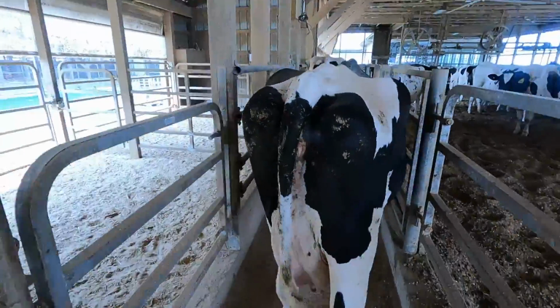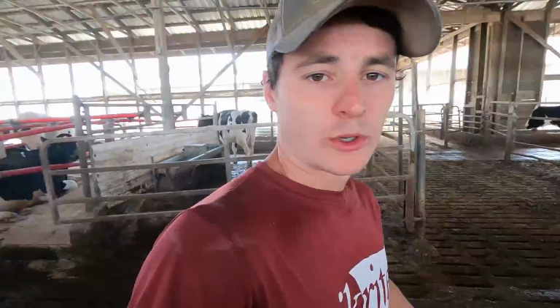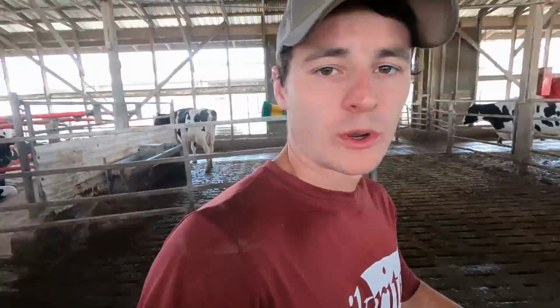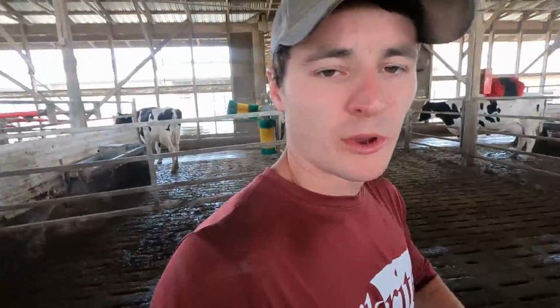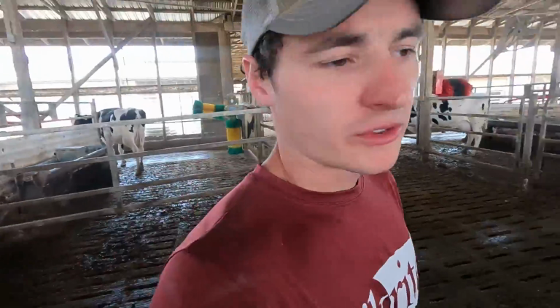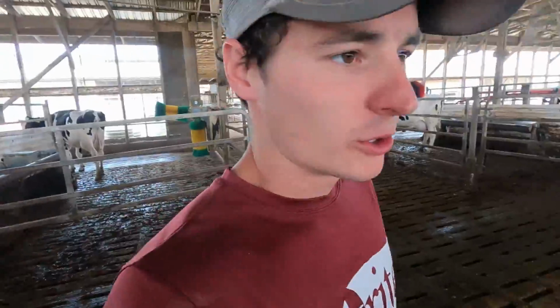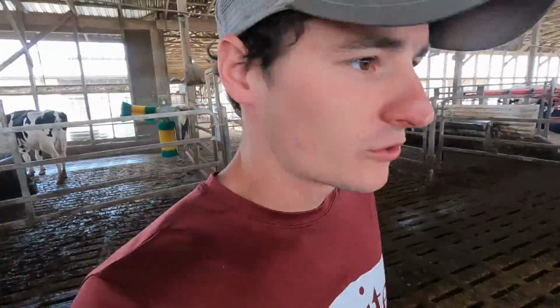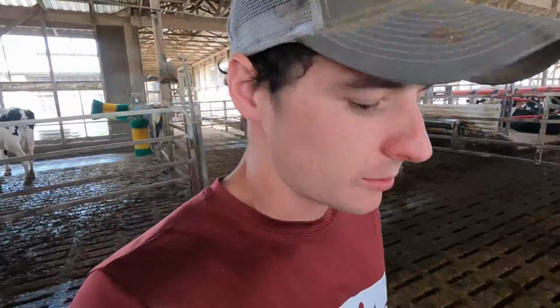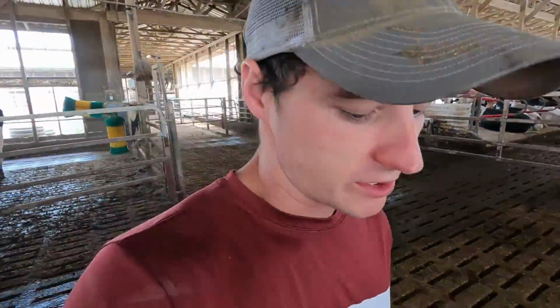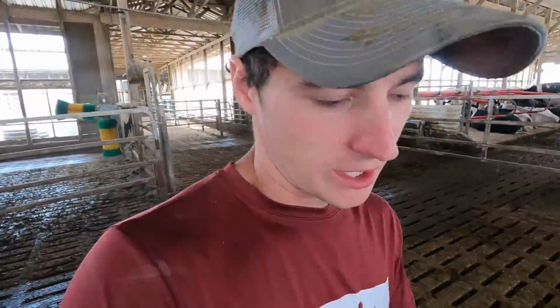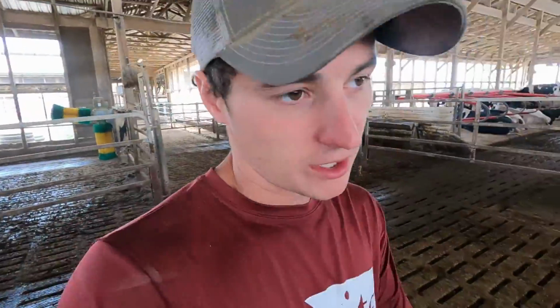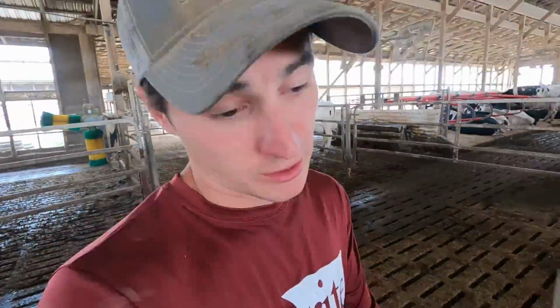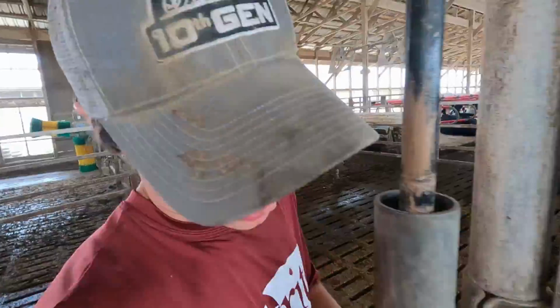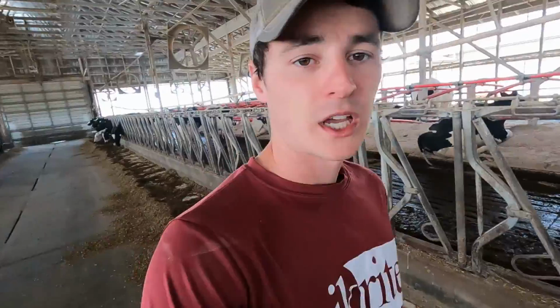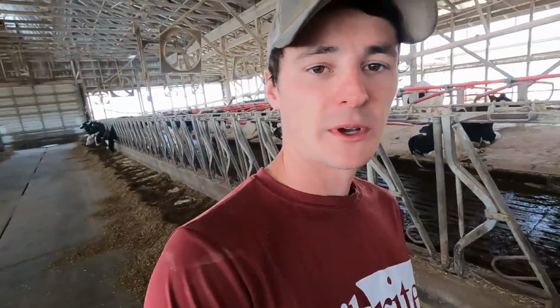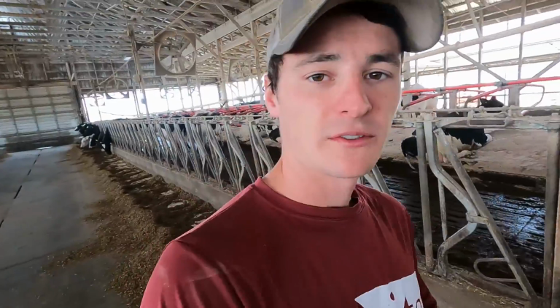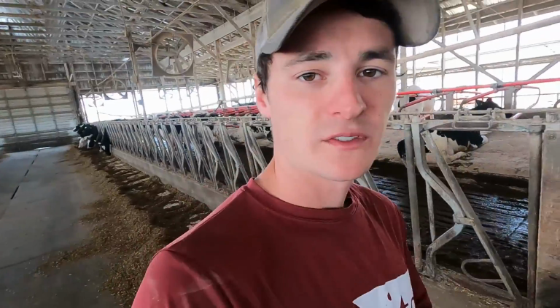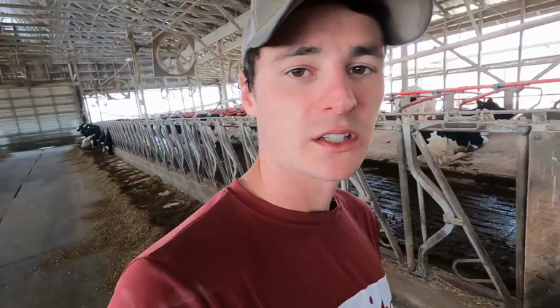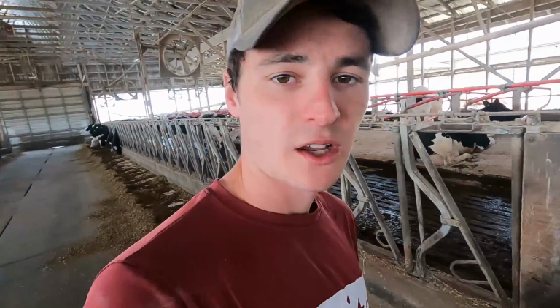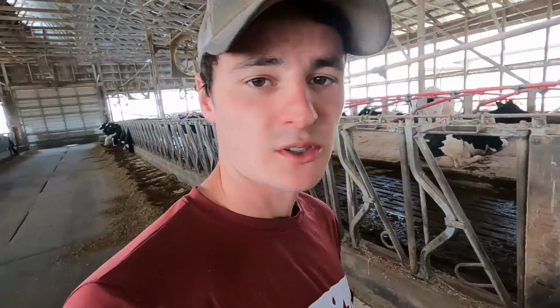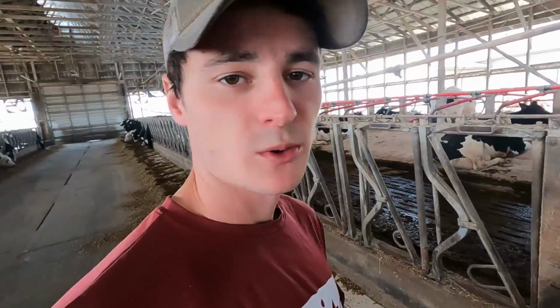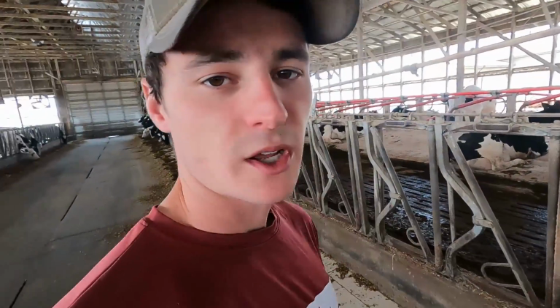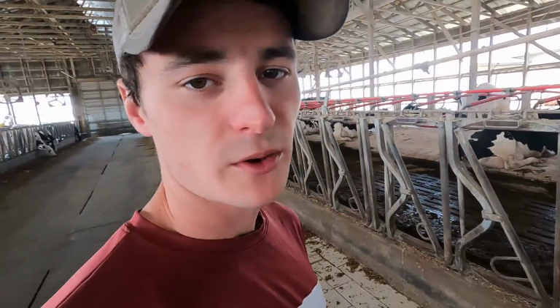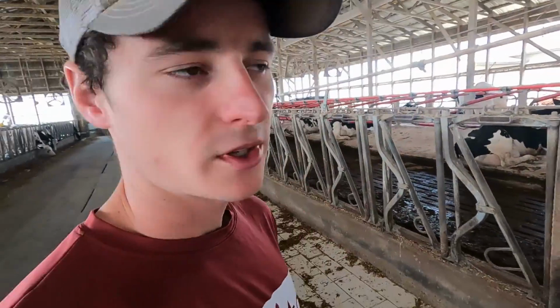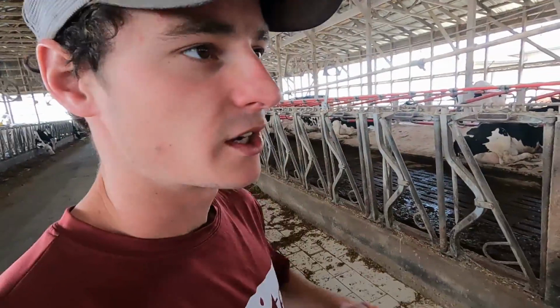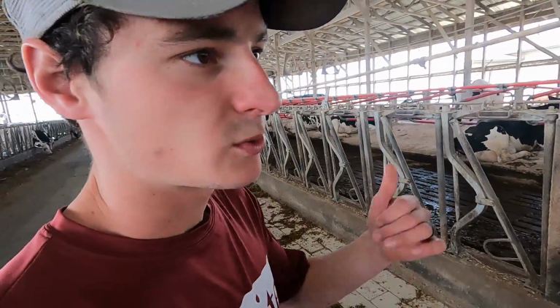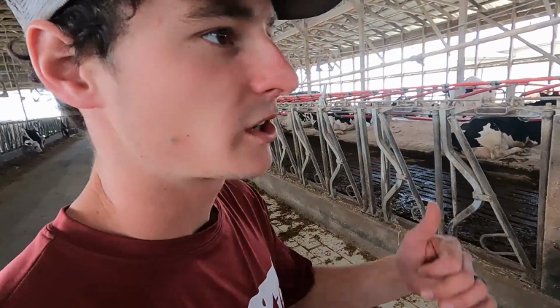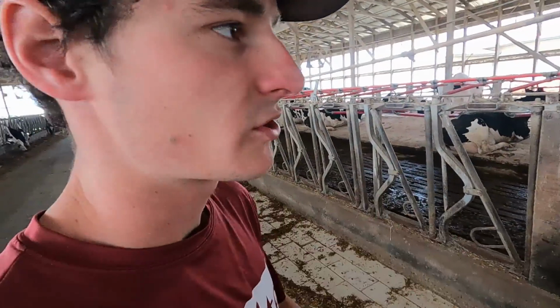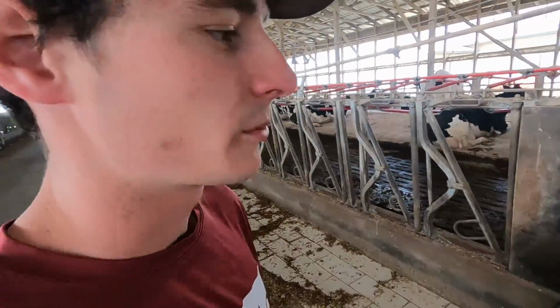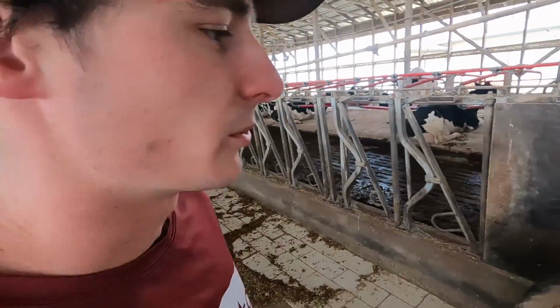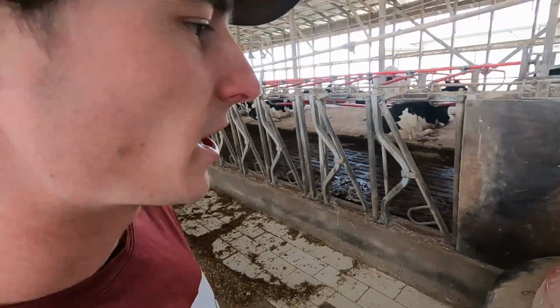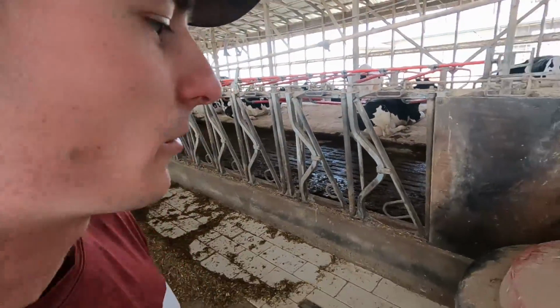We're doing our monthly hoof trimming today. Had about 15 cows to sort out and he's working at trimming them now.